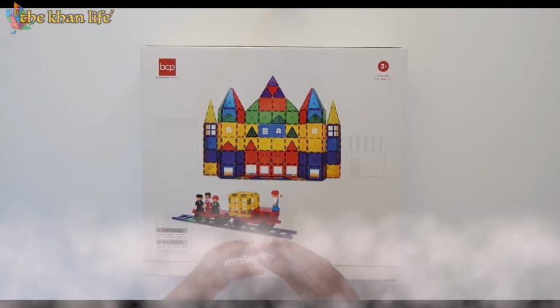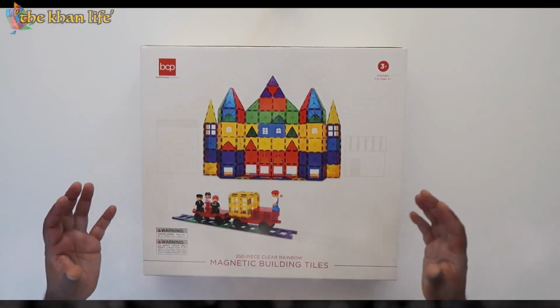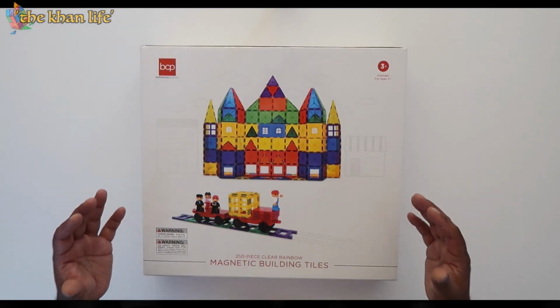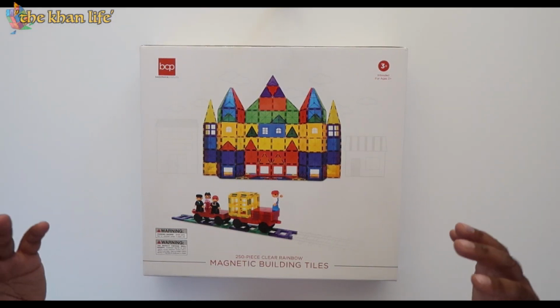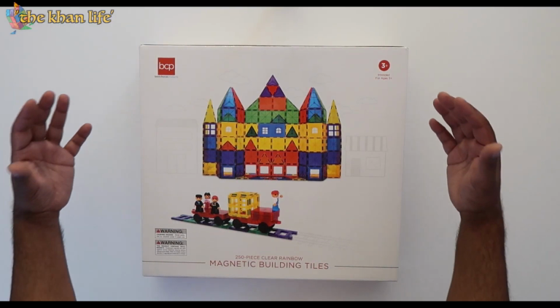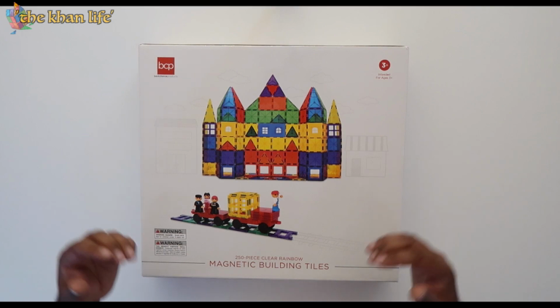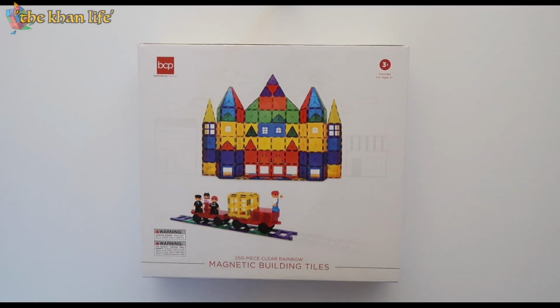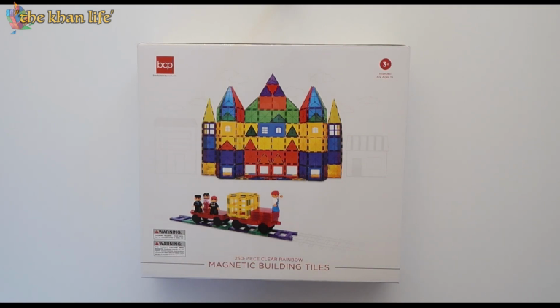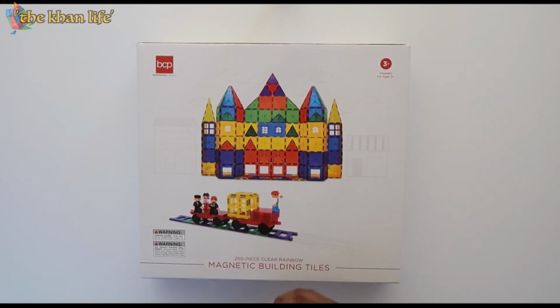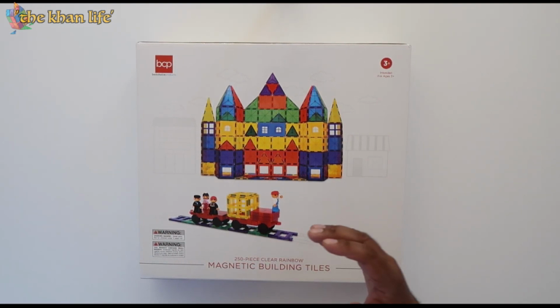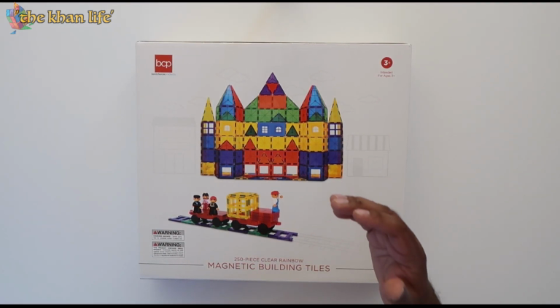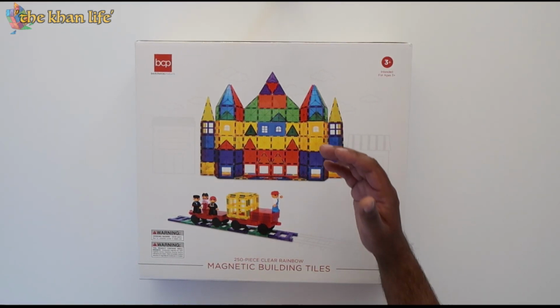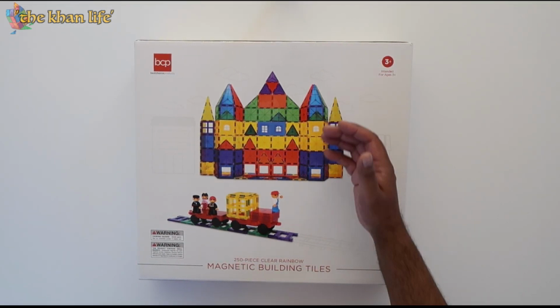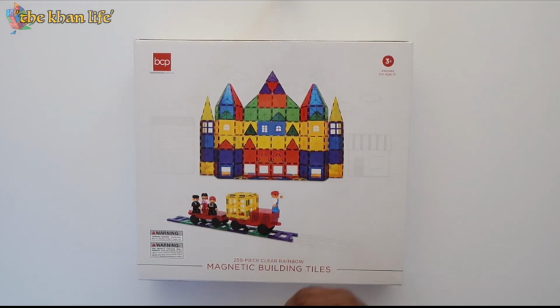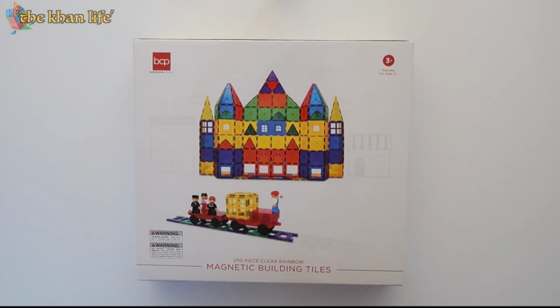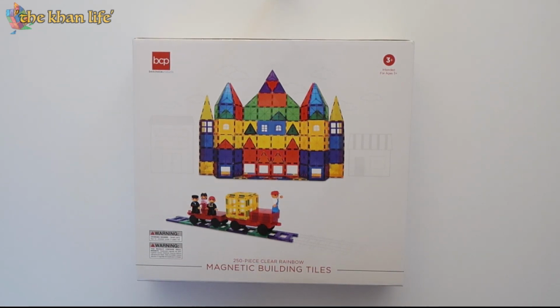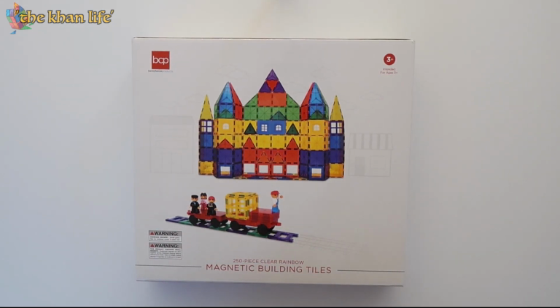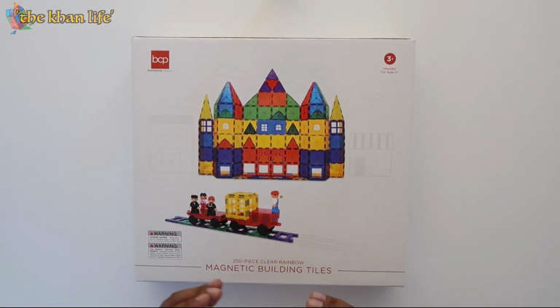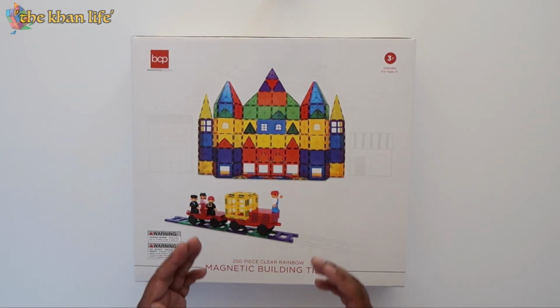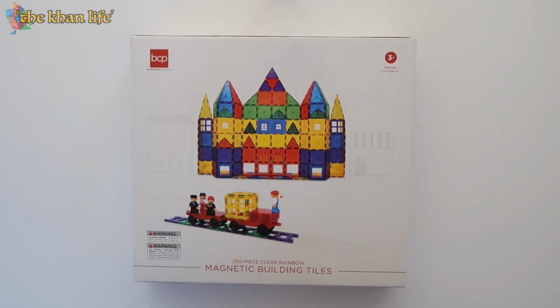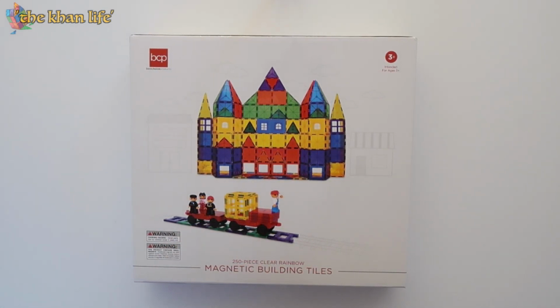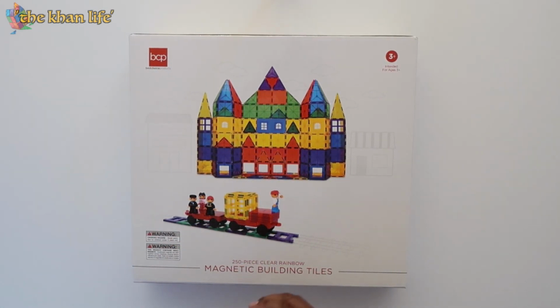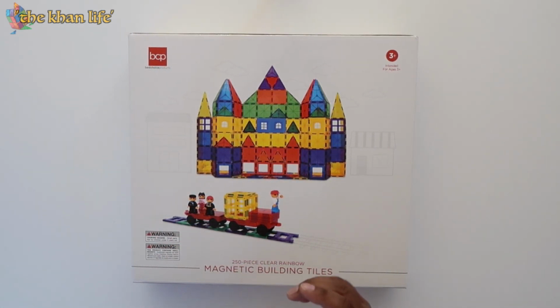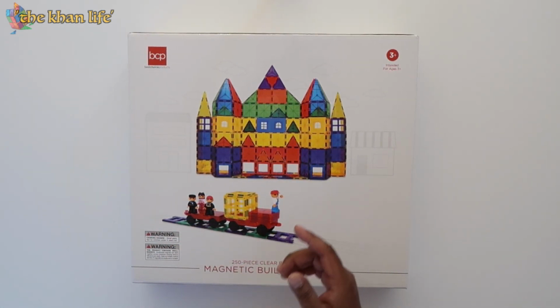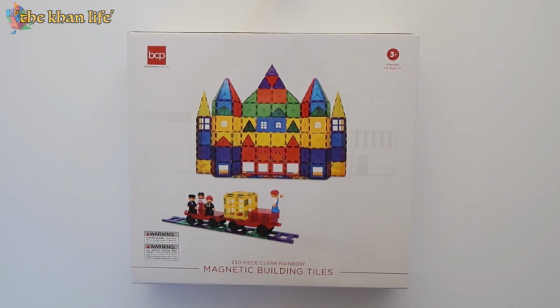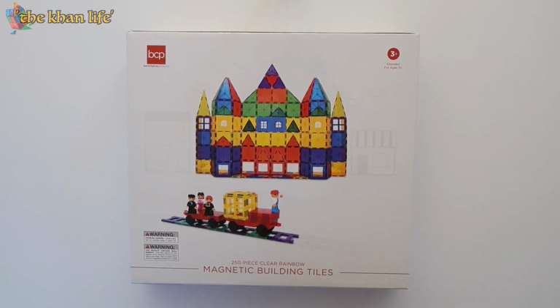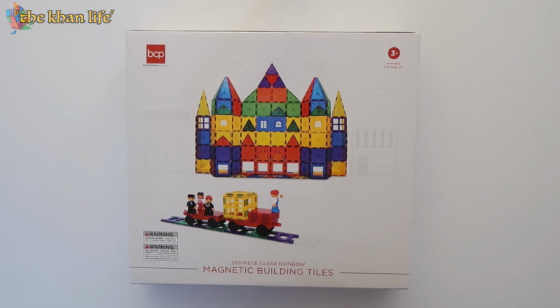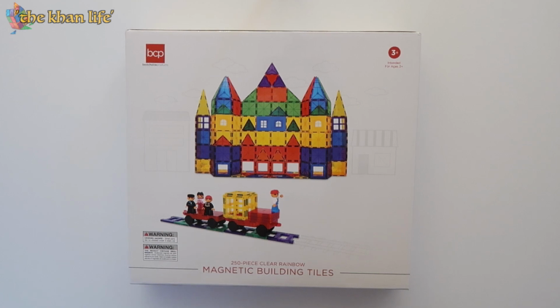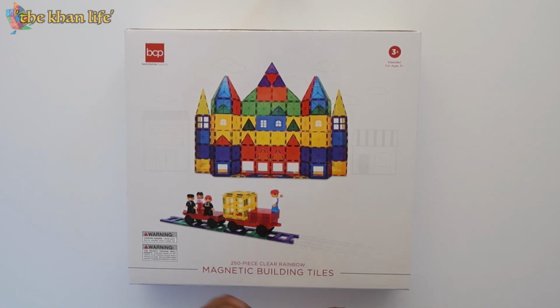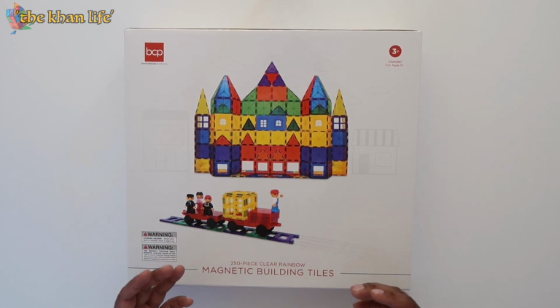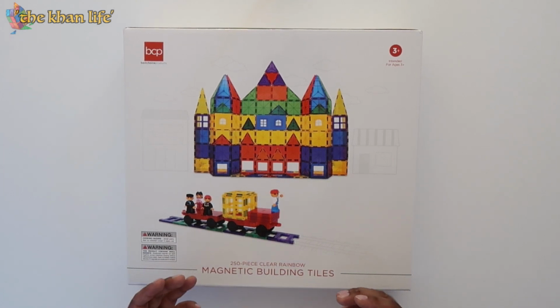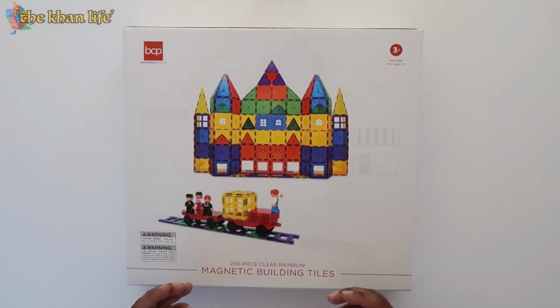Alright, so let's take a closer look at the front of the box here. You got the main attraction right here — I believe it's a castle — something that we're going to attempt to build later in the video.